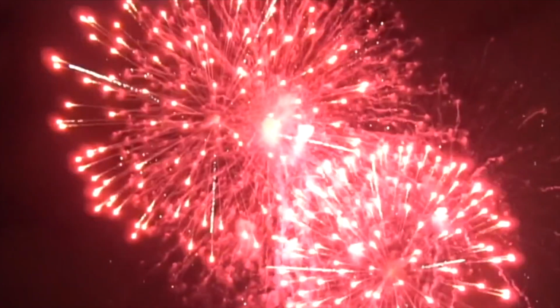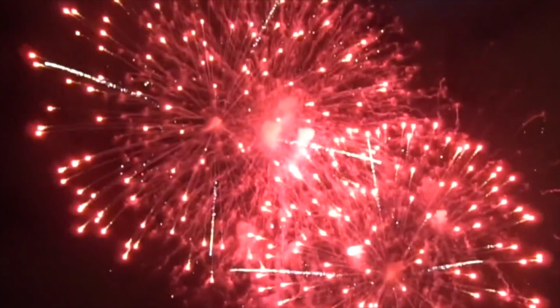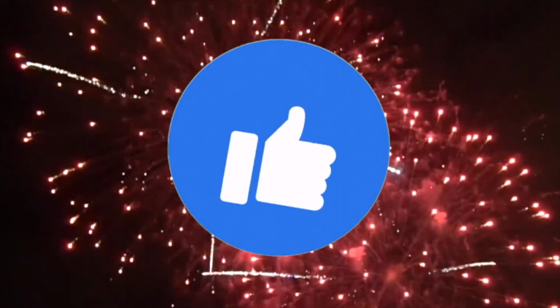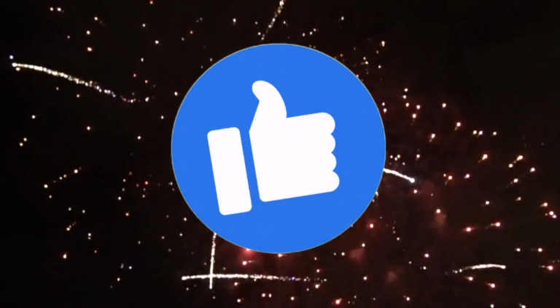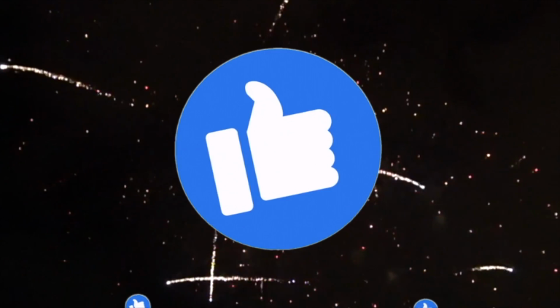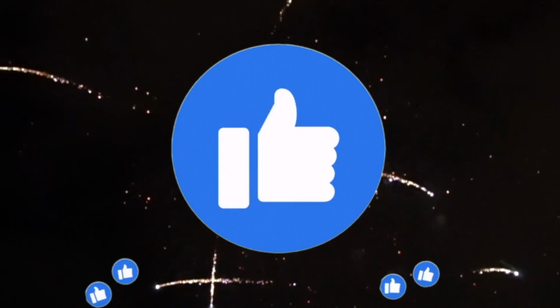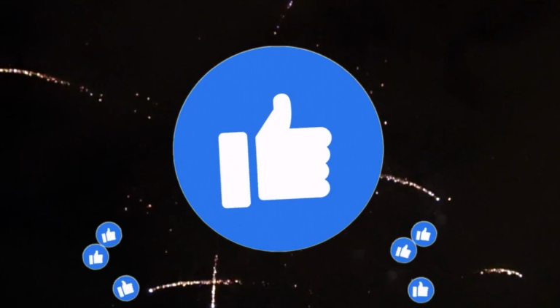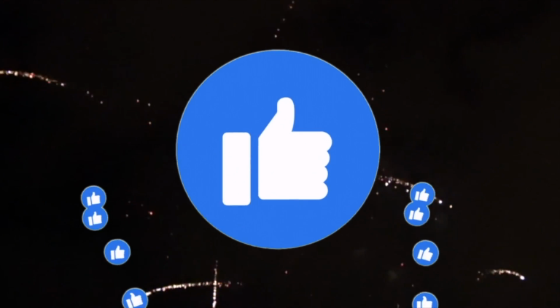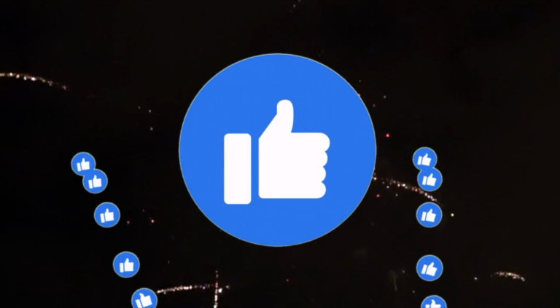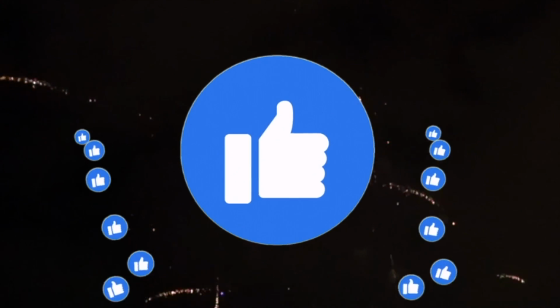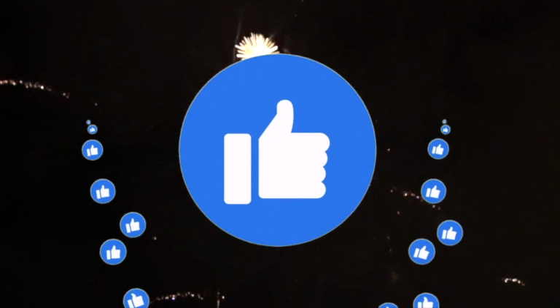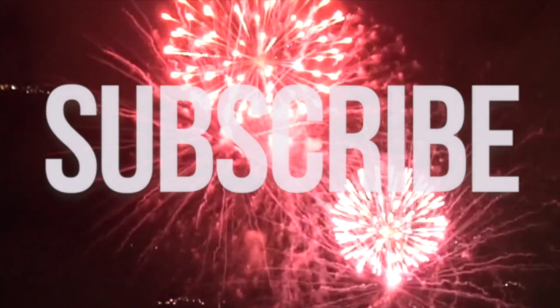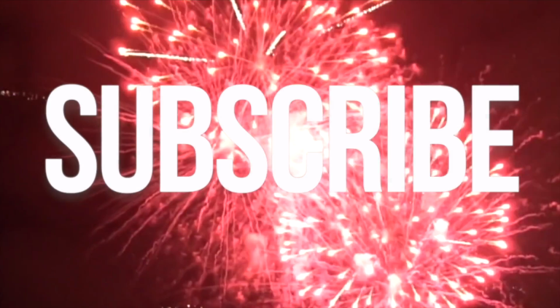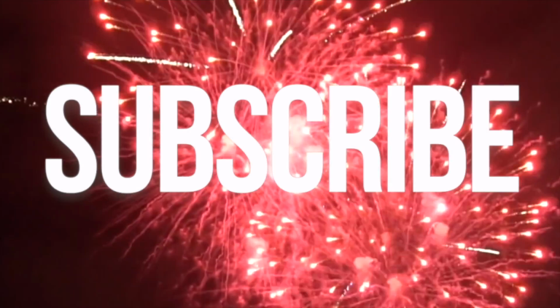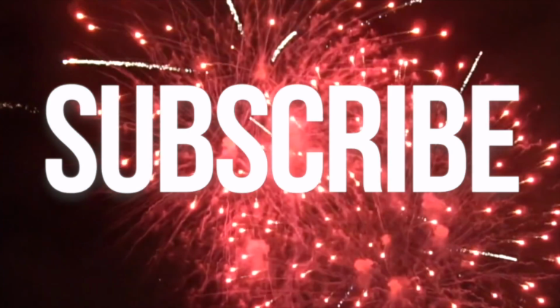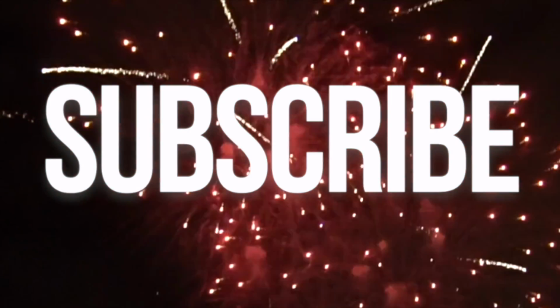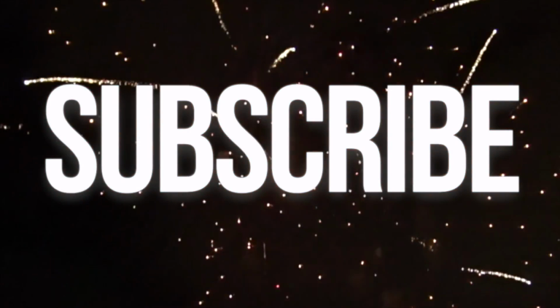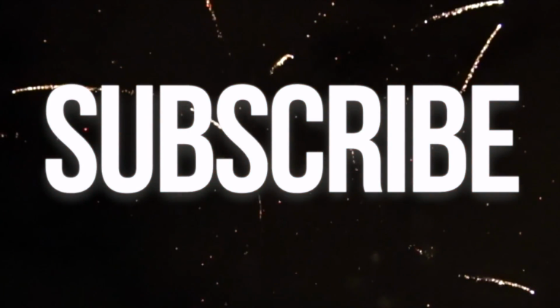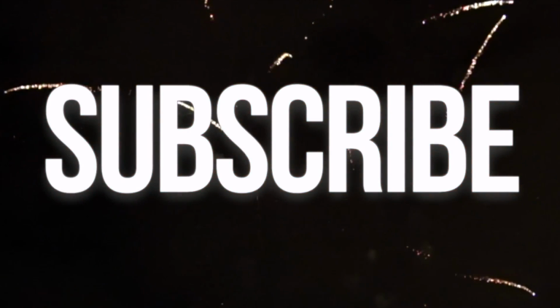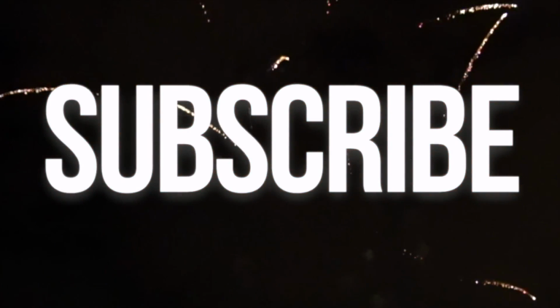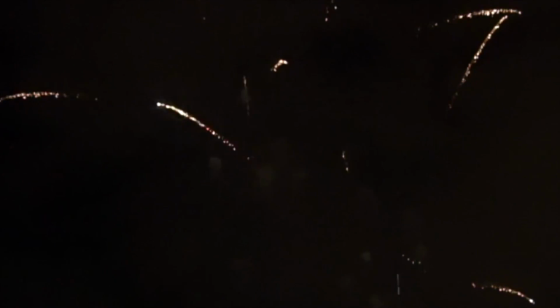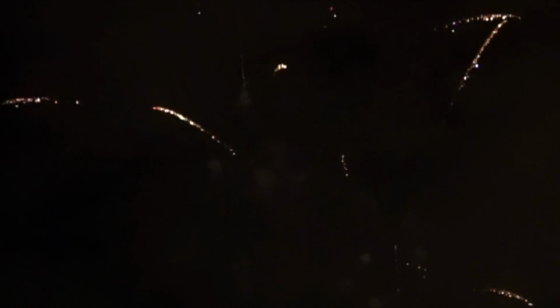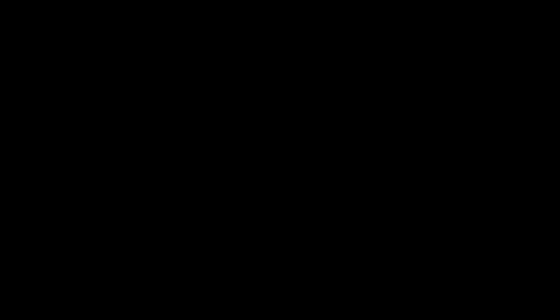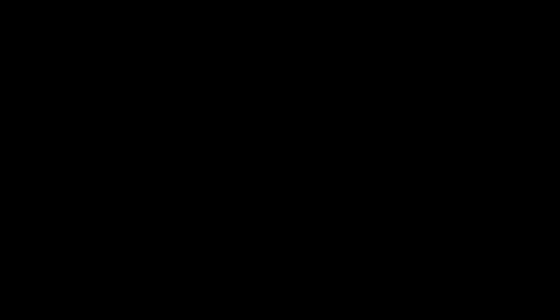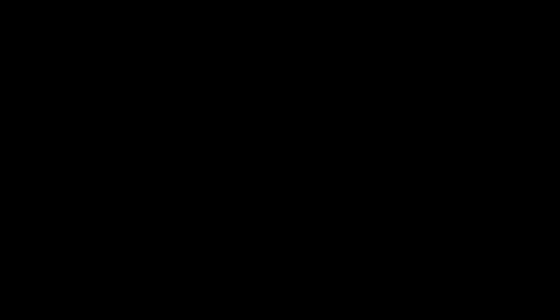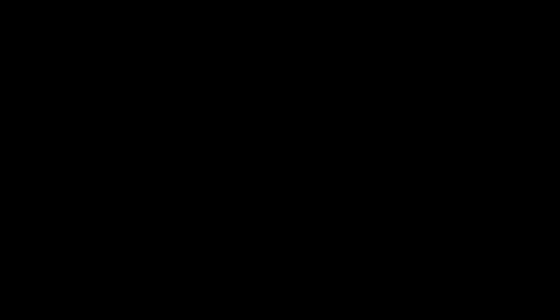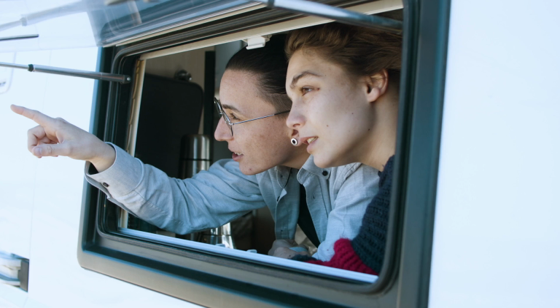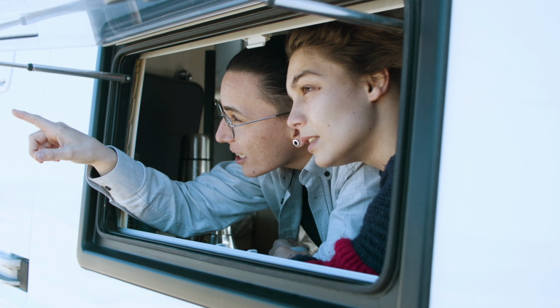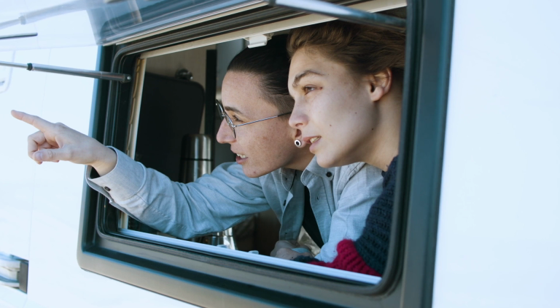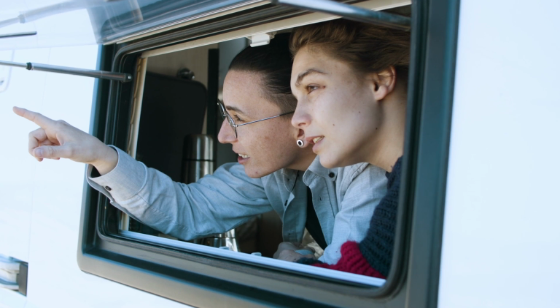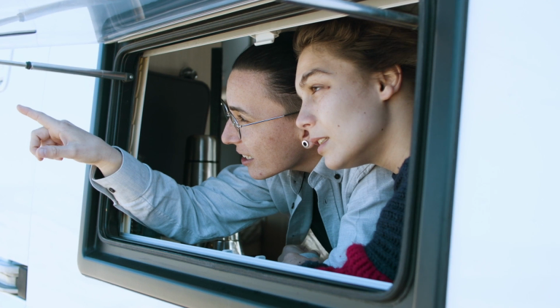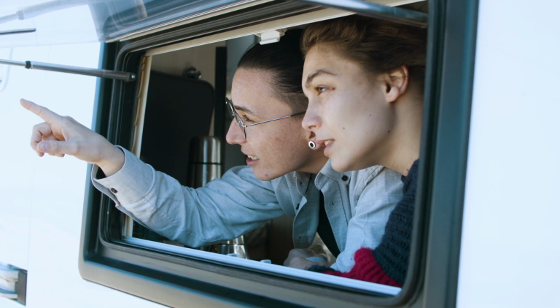Don't forget to smash the like button, turn on the notification bell, and subscribe to my channel. Now, let's start.